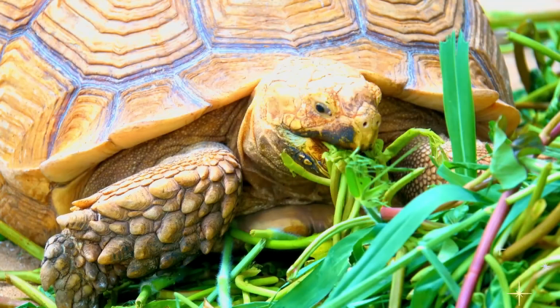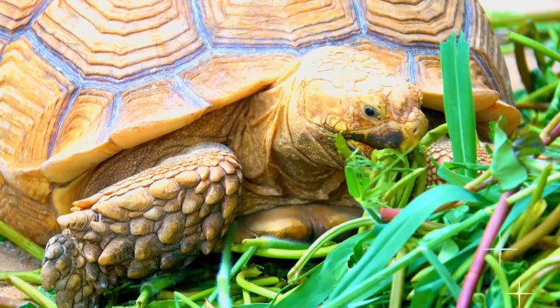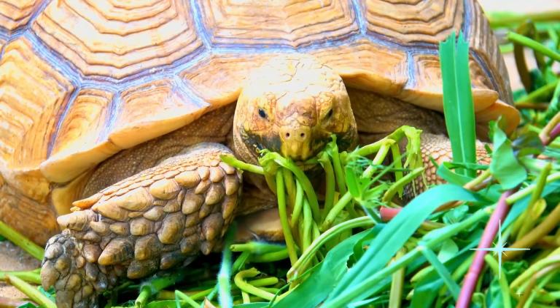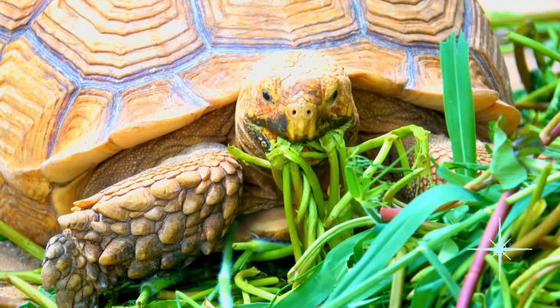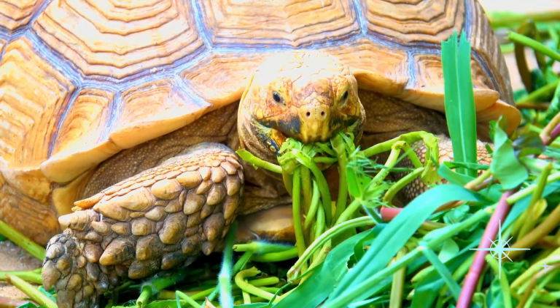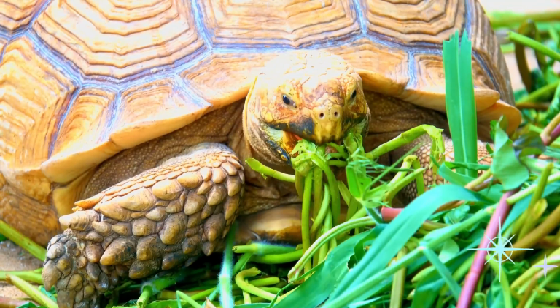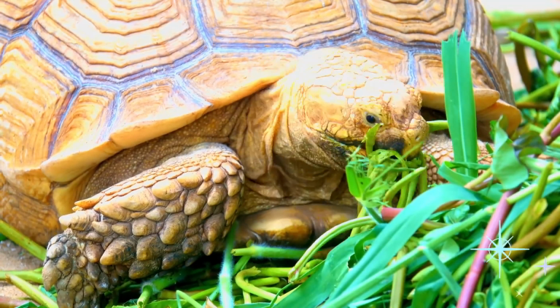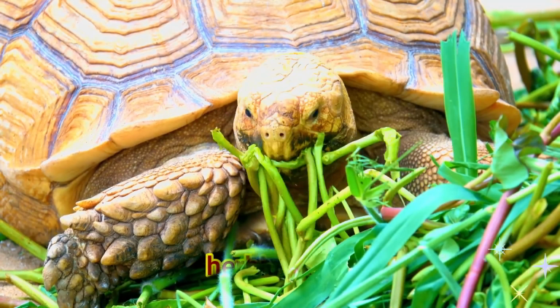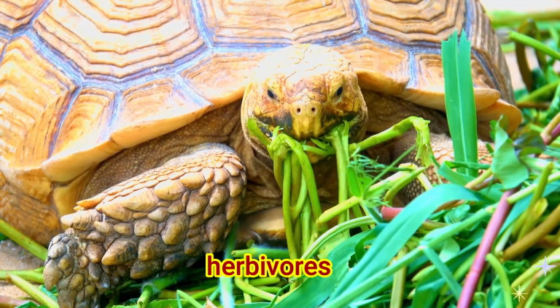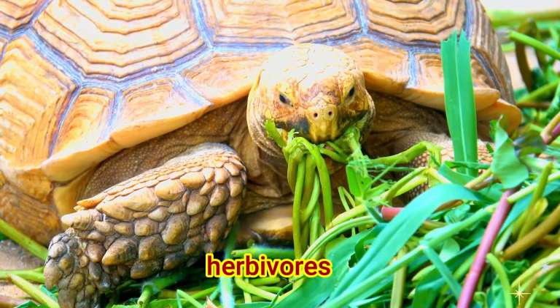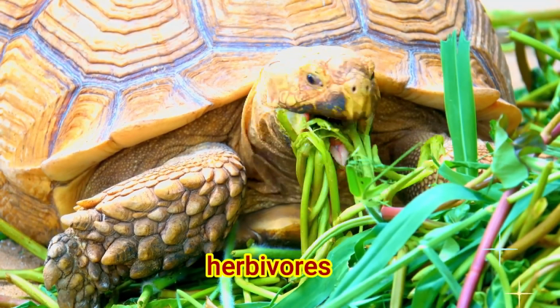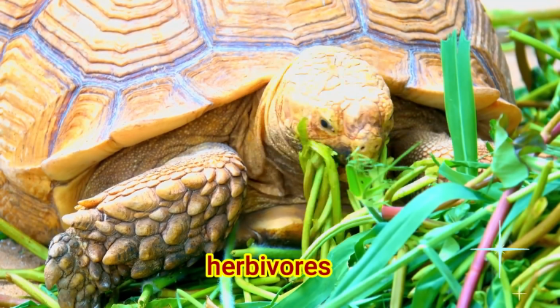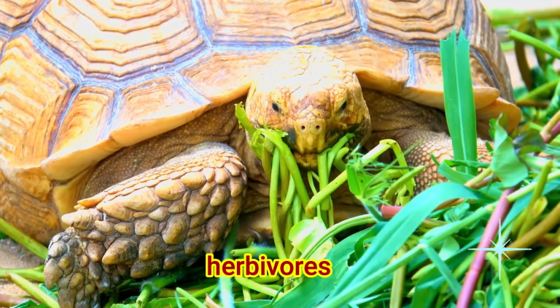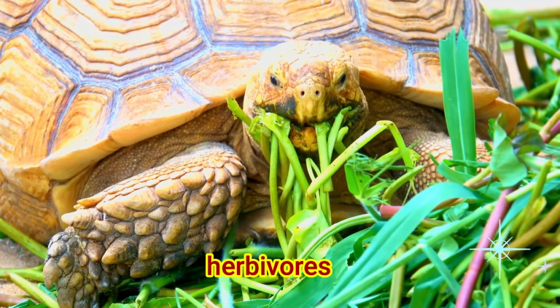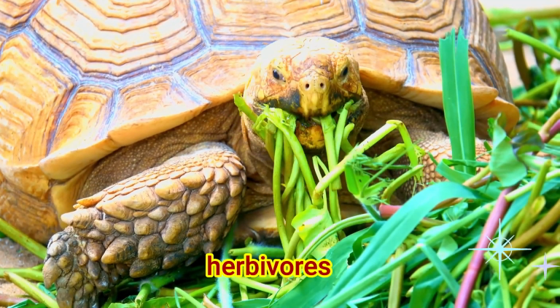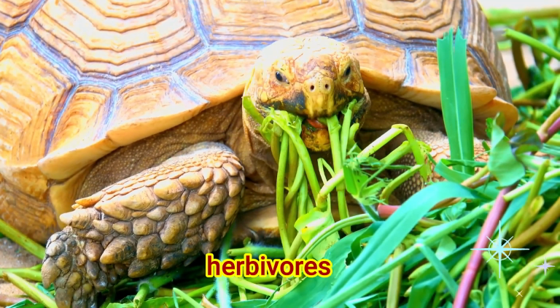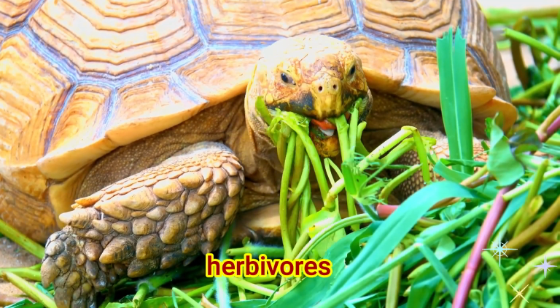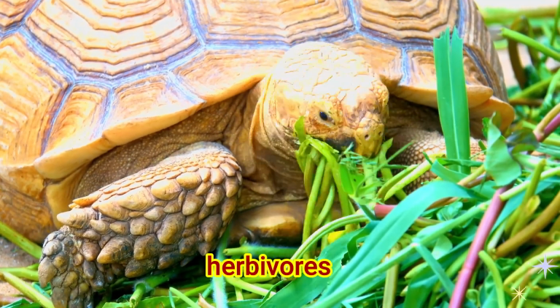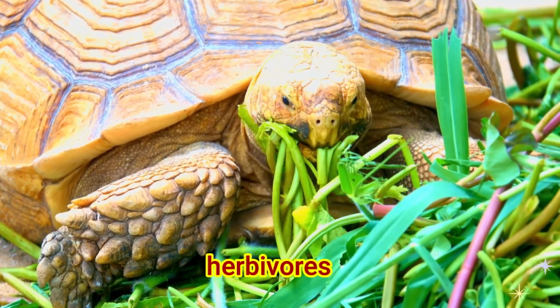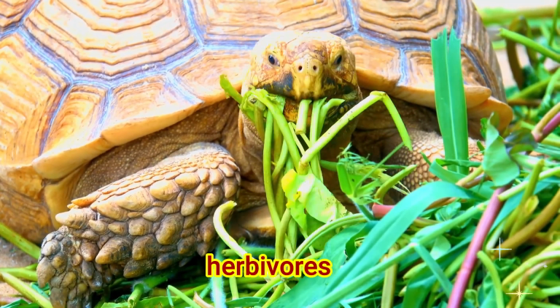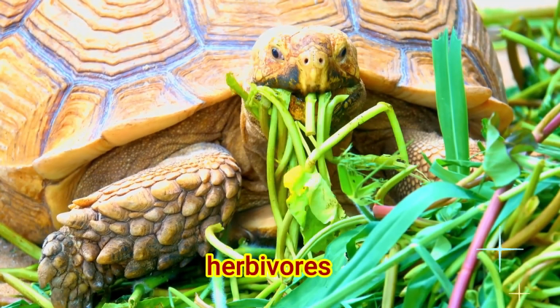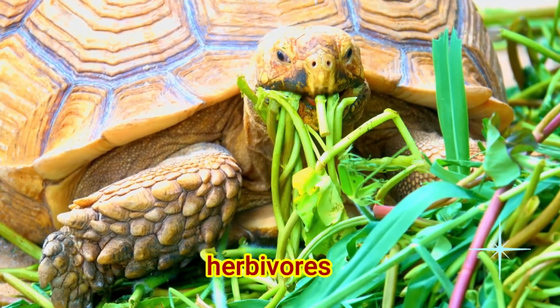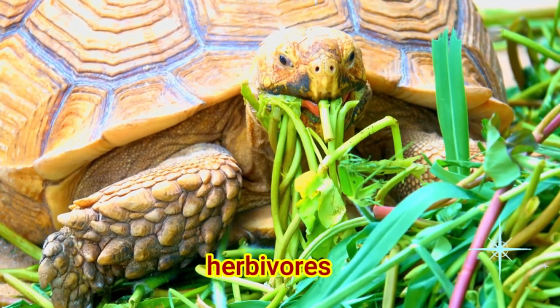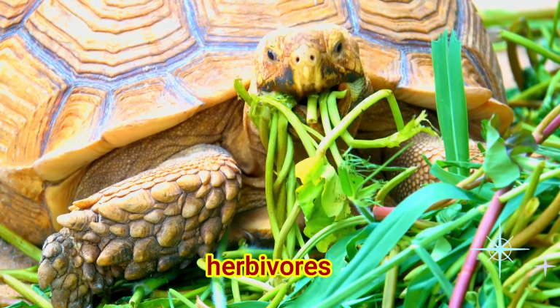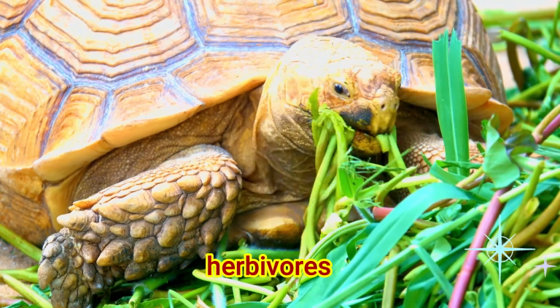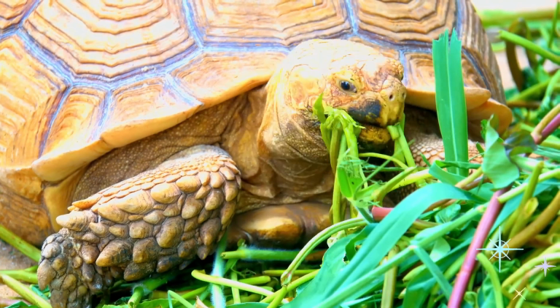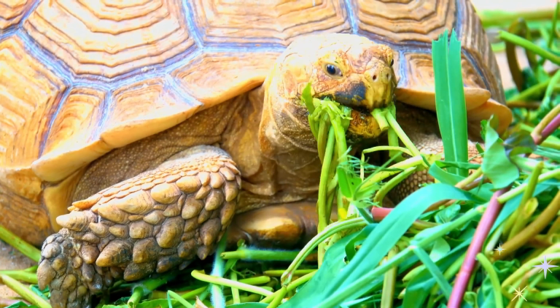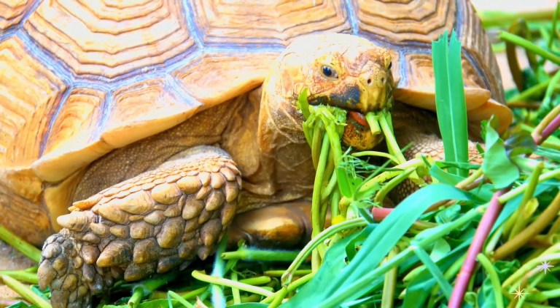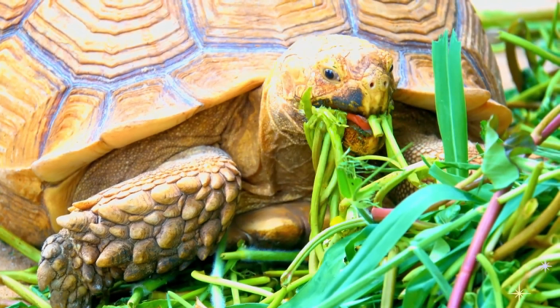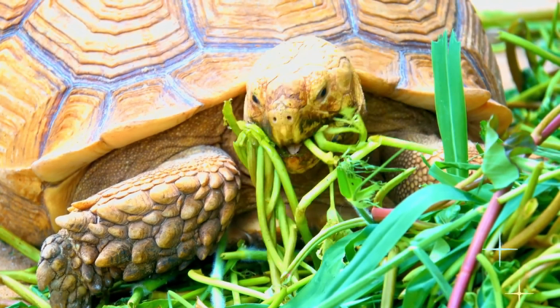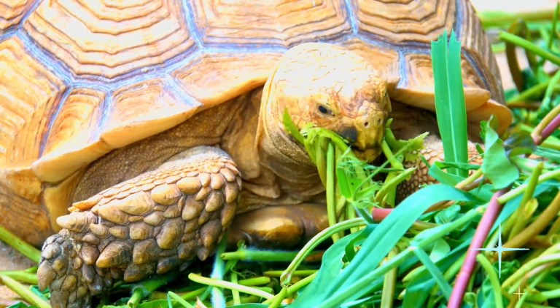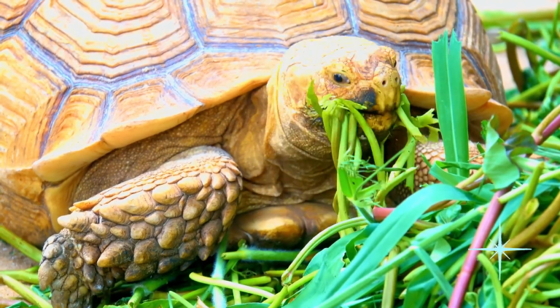Few are herbivores and eat only plants, like lizards and turtles.